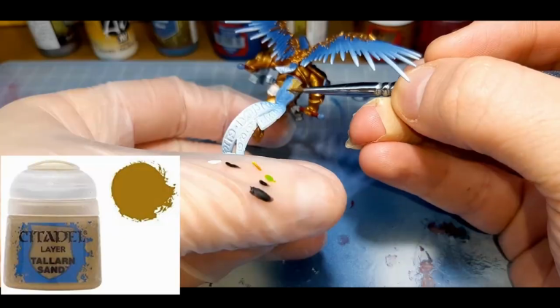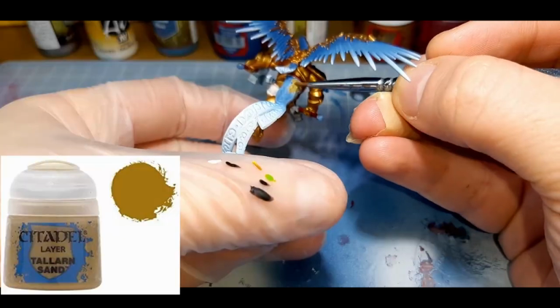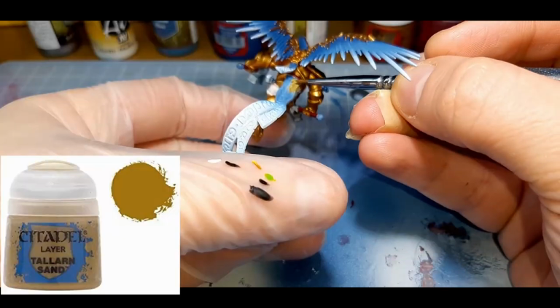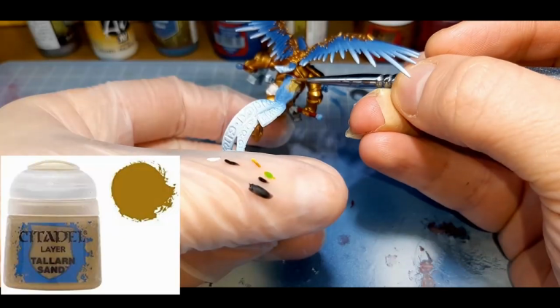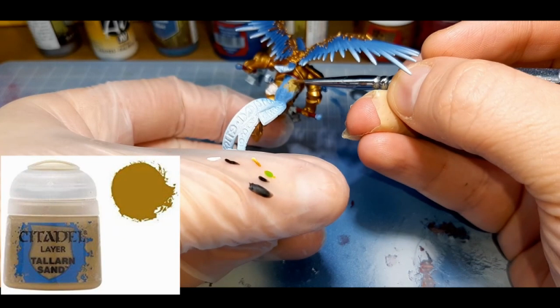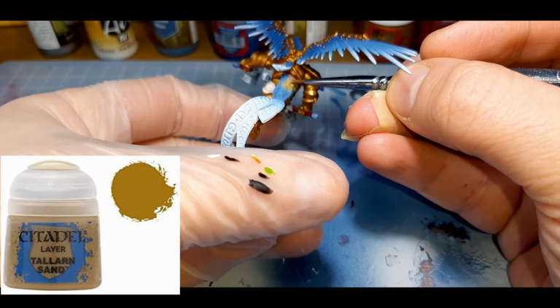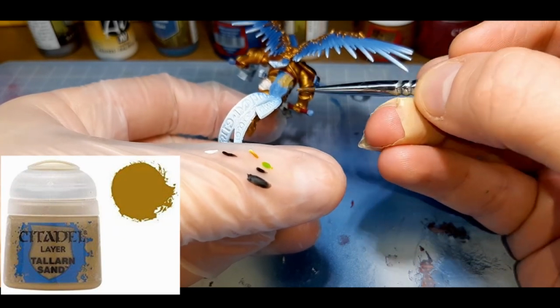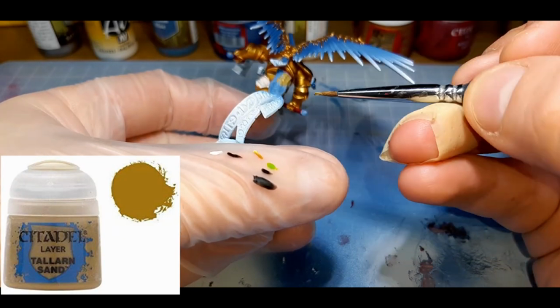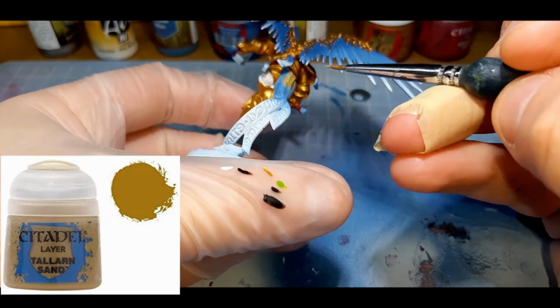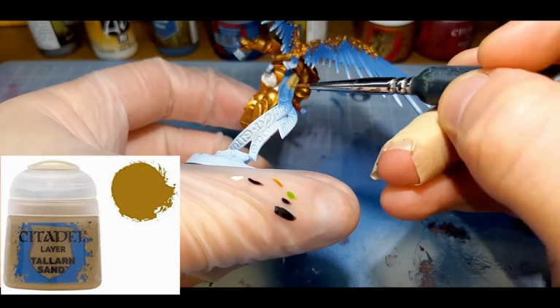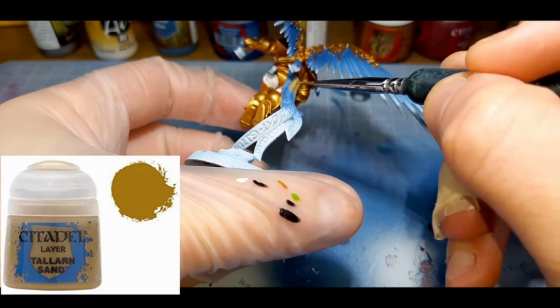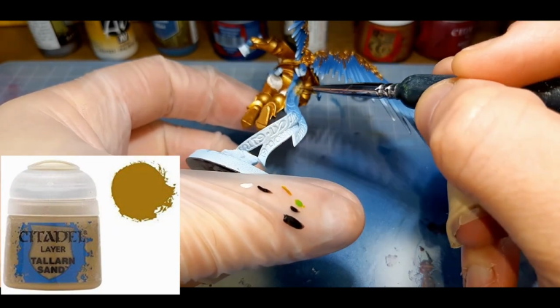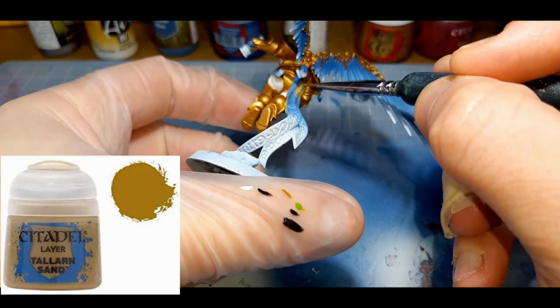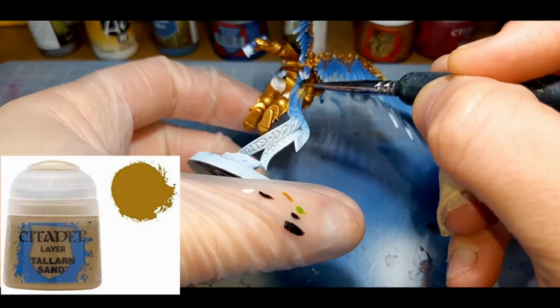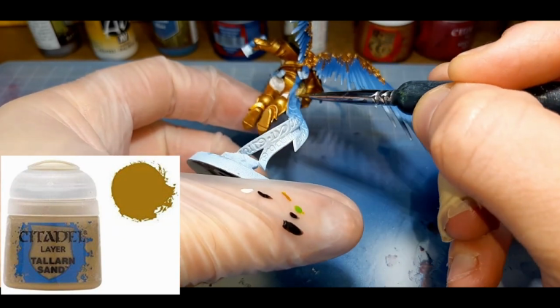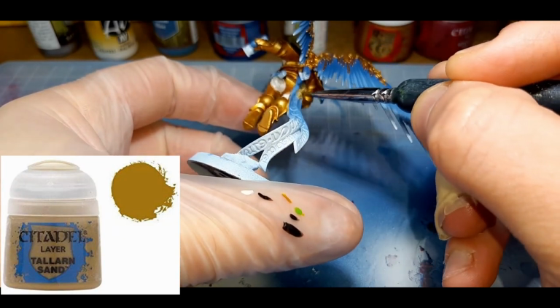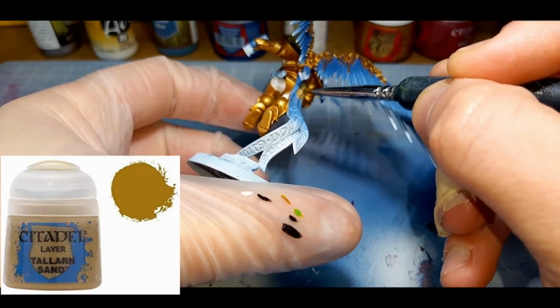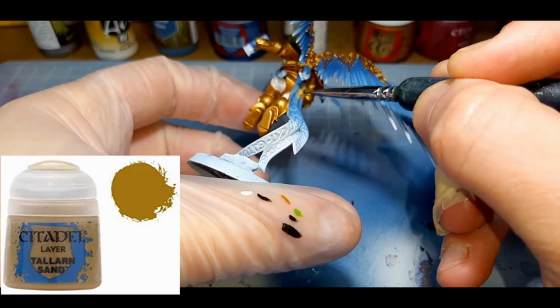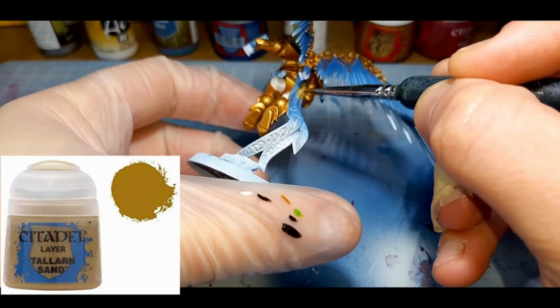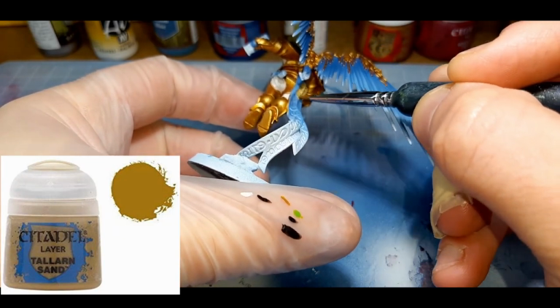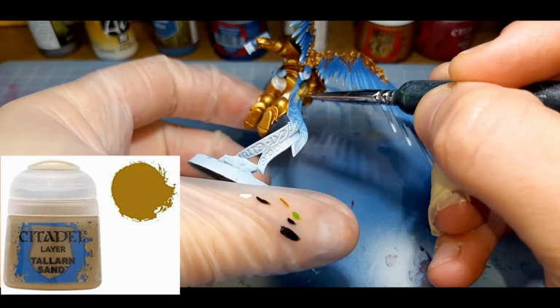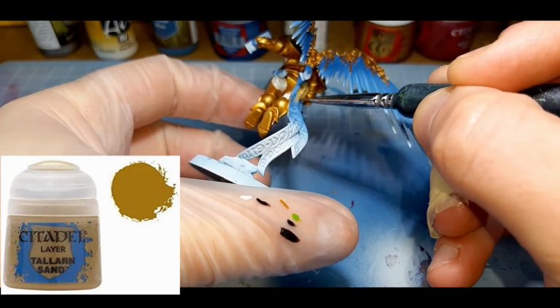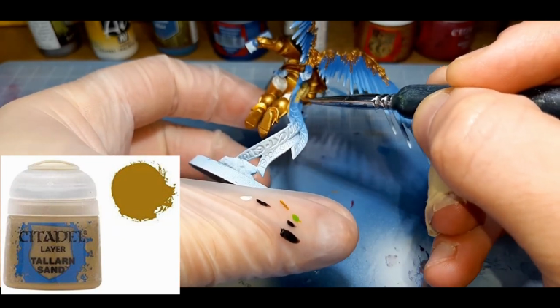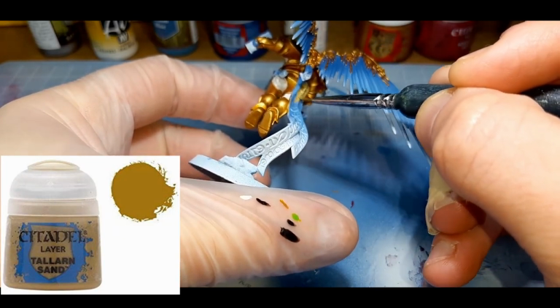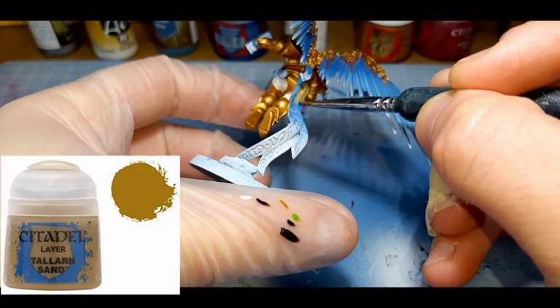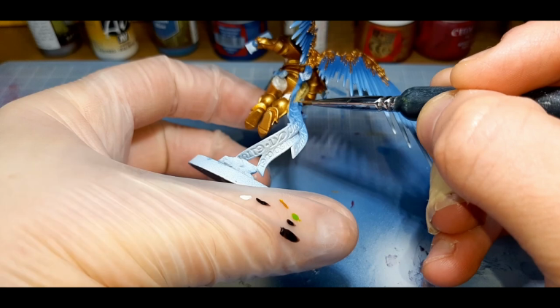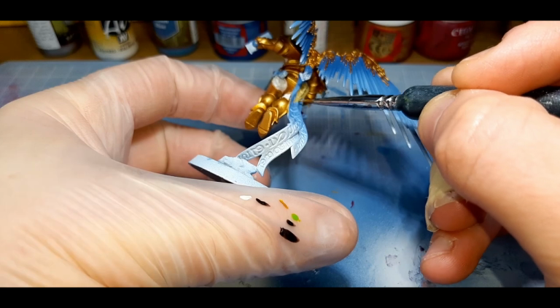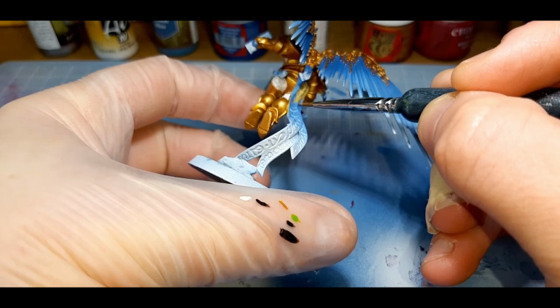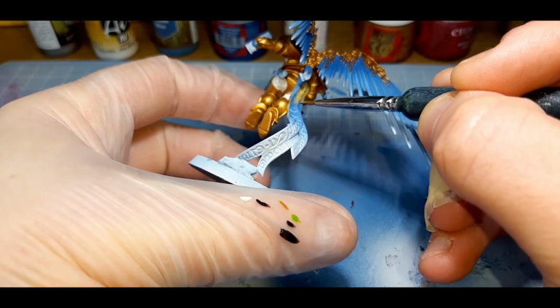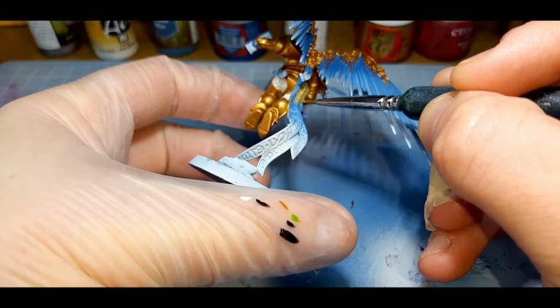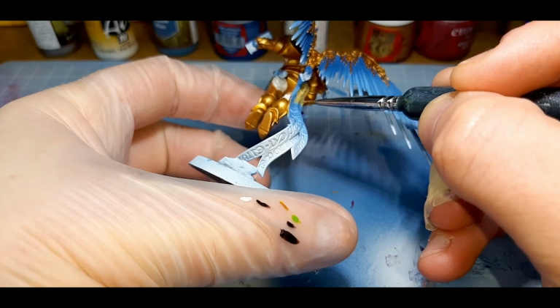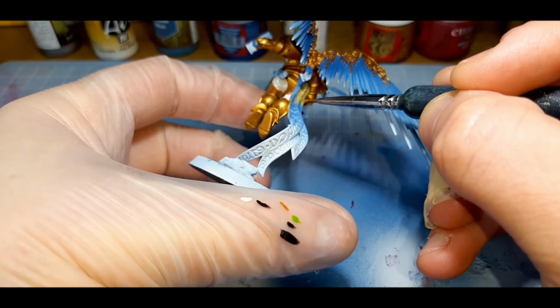For the parchment around the model, I've gone with Talan Sand from Citadel, applied with two thin coats with a little water mixed into the paint.